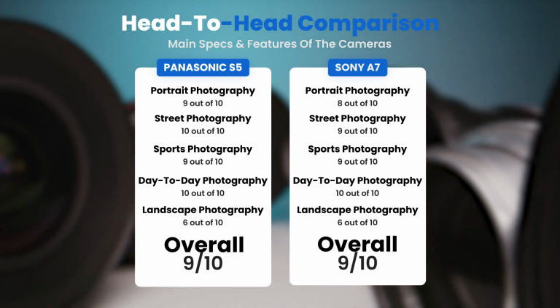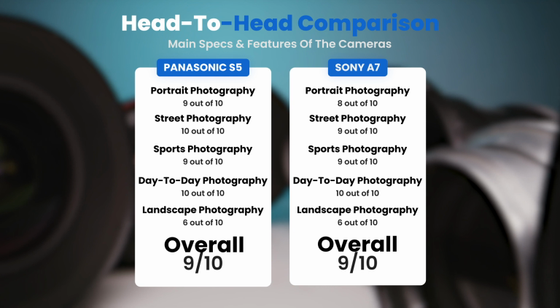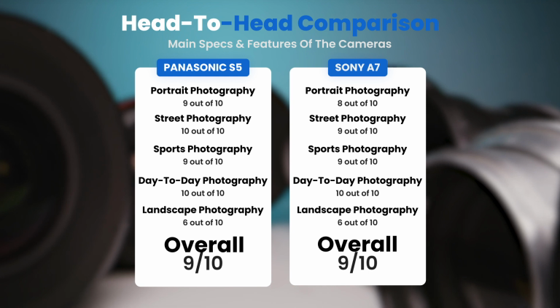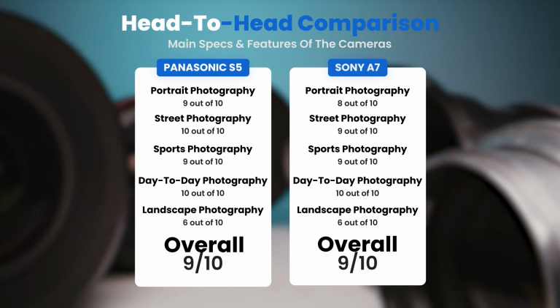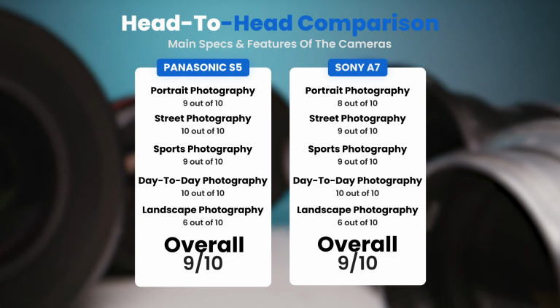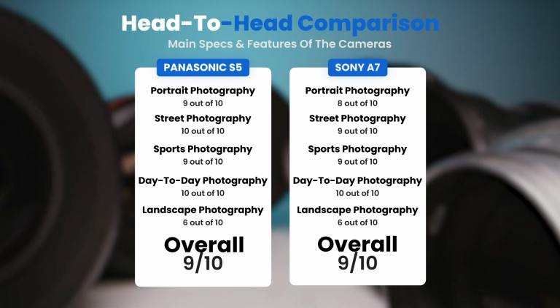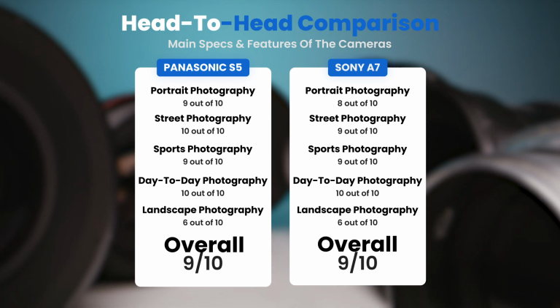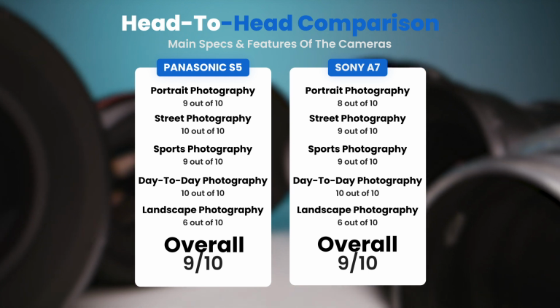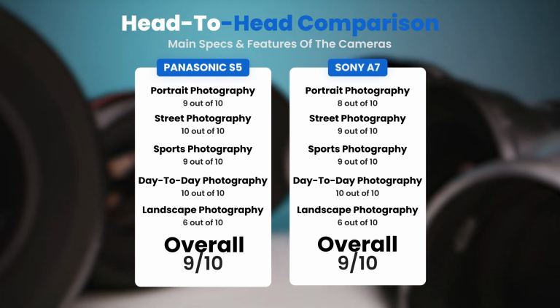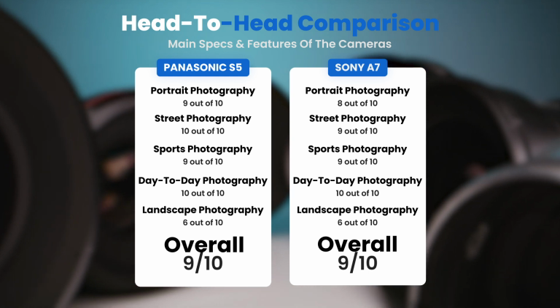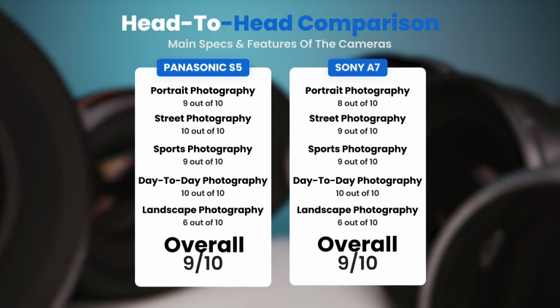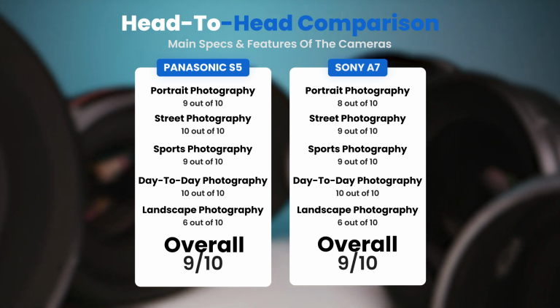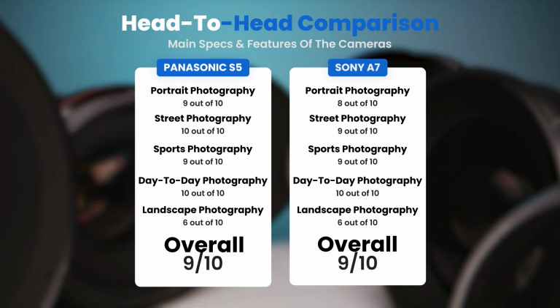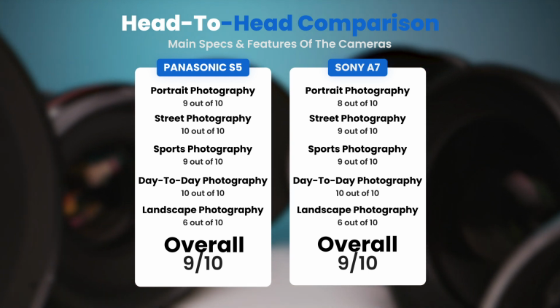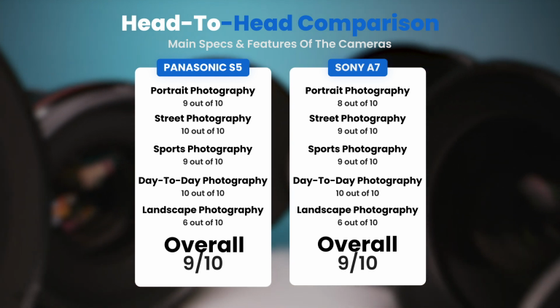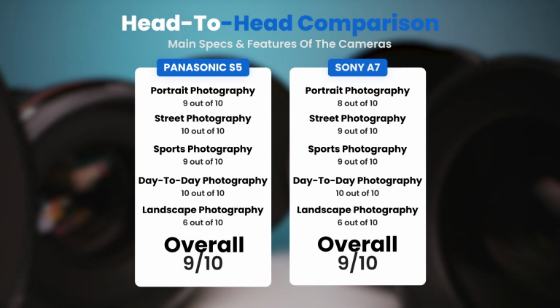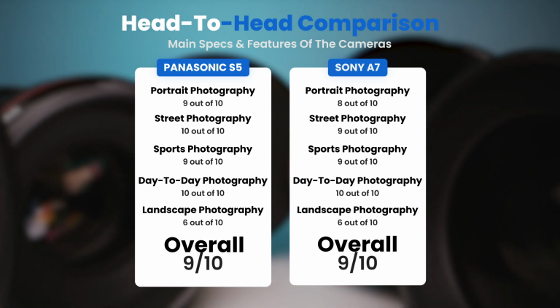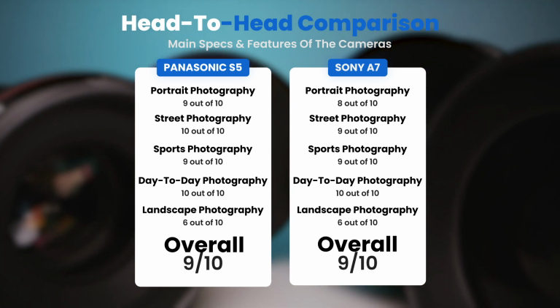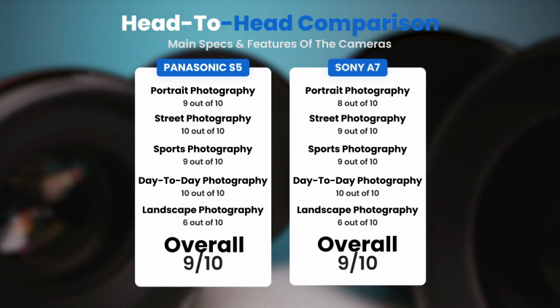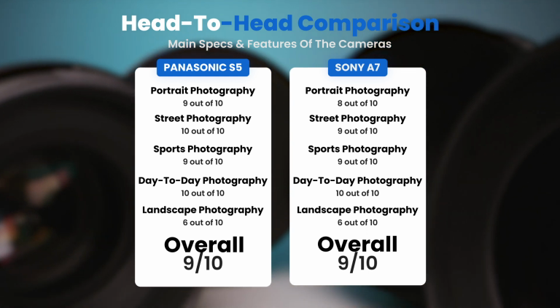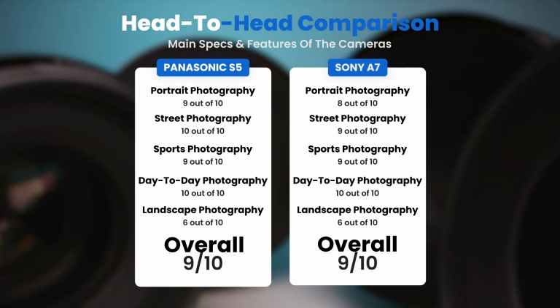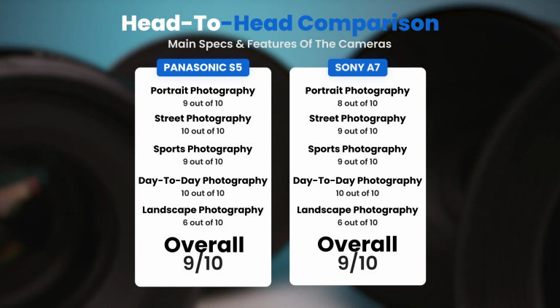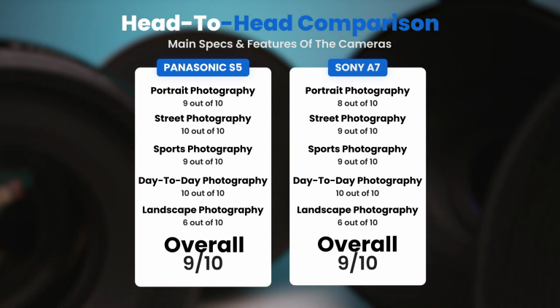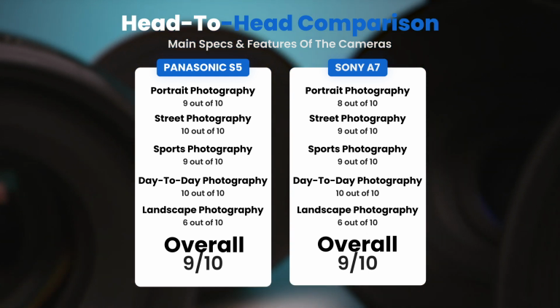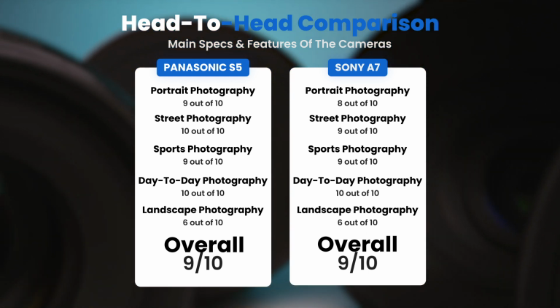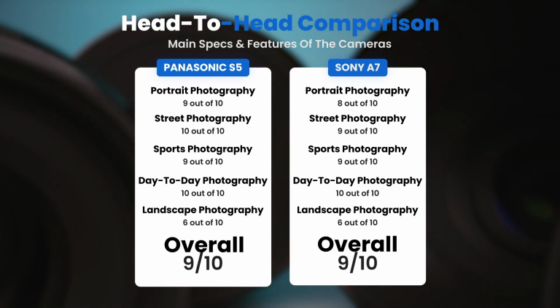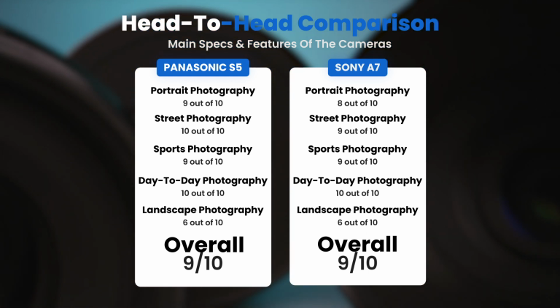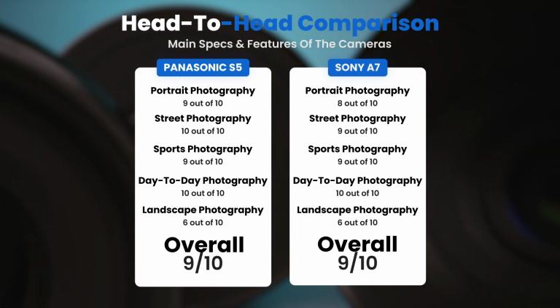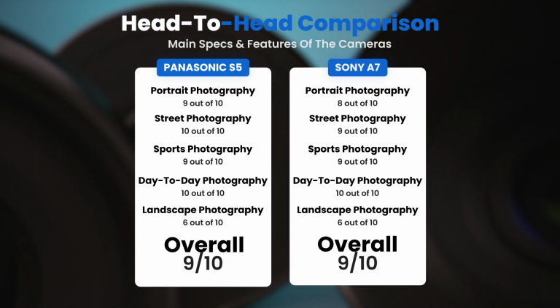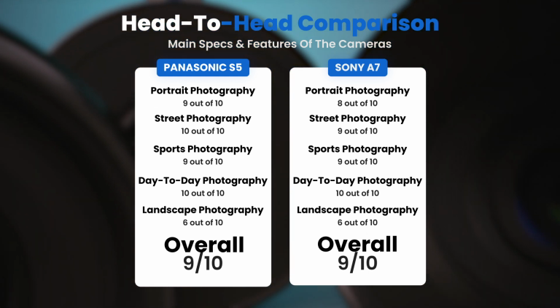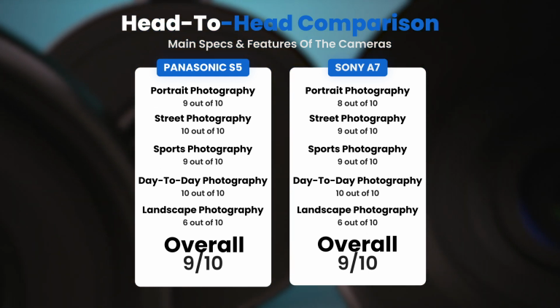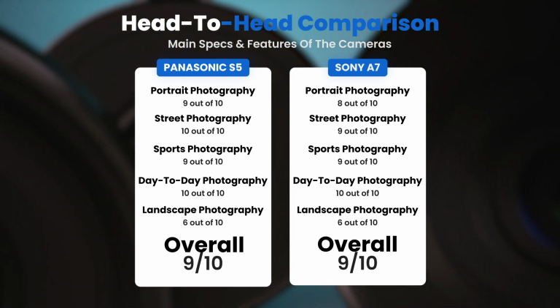To conclude, here are our overall ratings for both of these cameras. Panasonic S5: we will give it an overall rating of 9 out of 10. Sony A7: we will give it an overall rating of 9 out of 10.